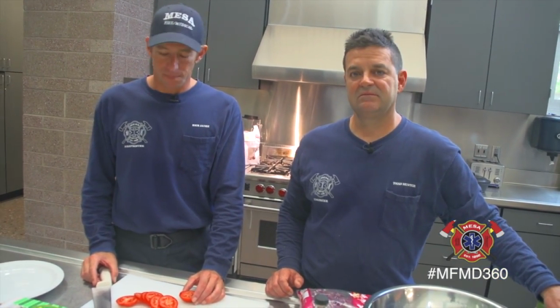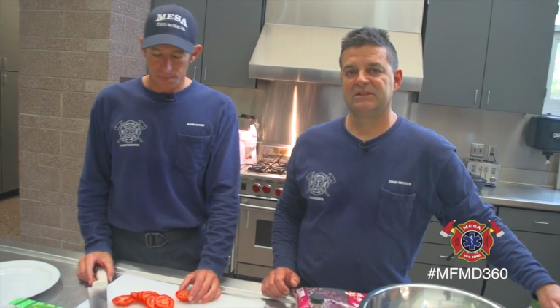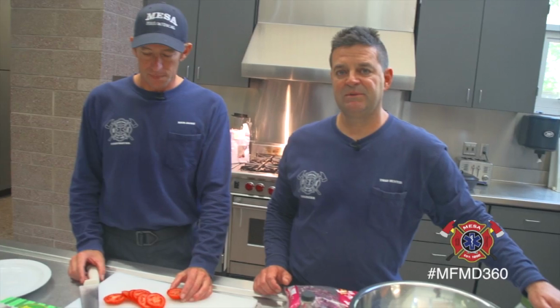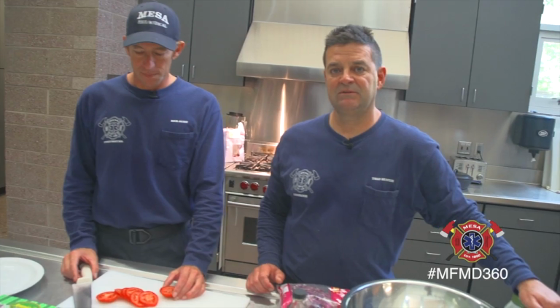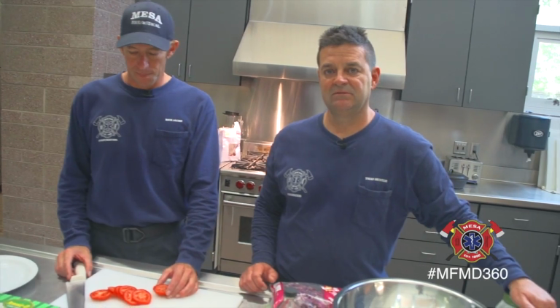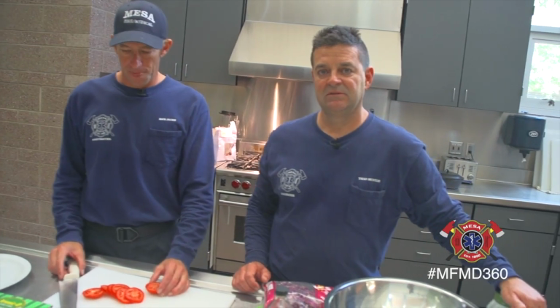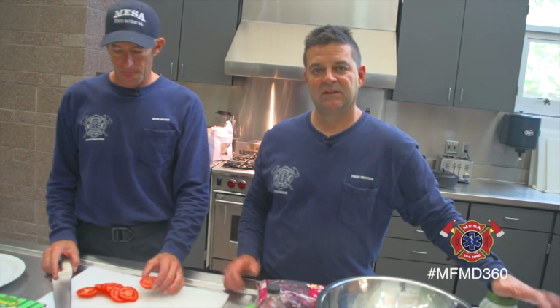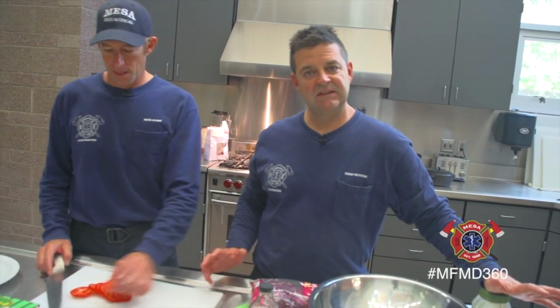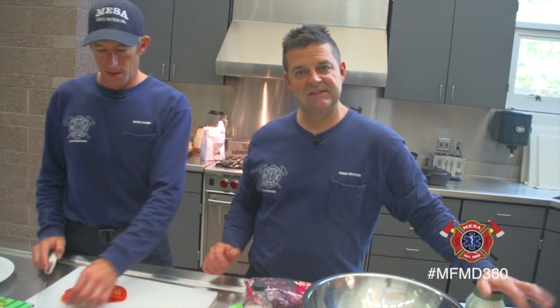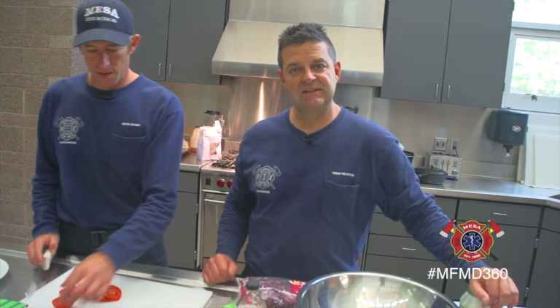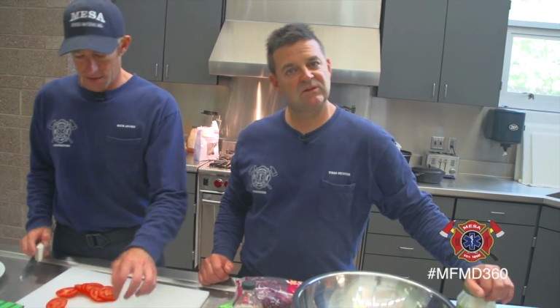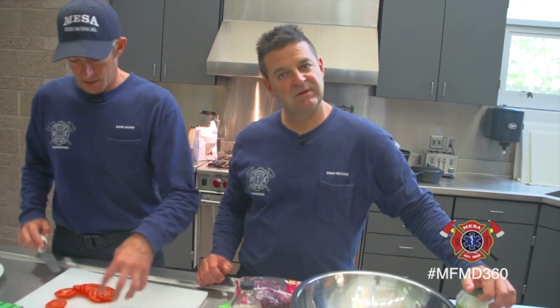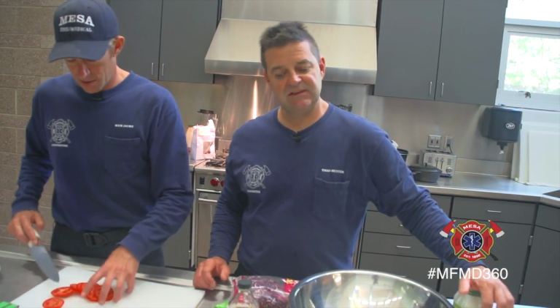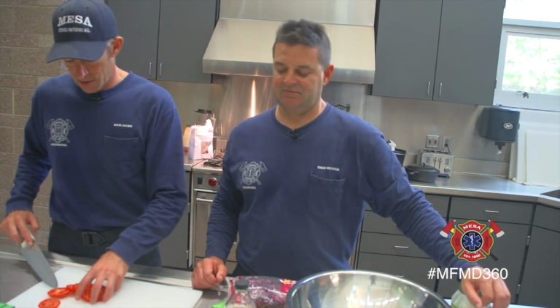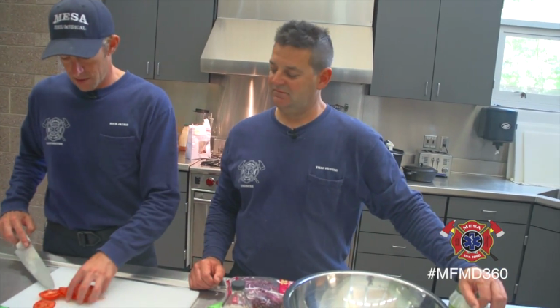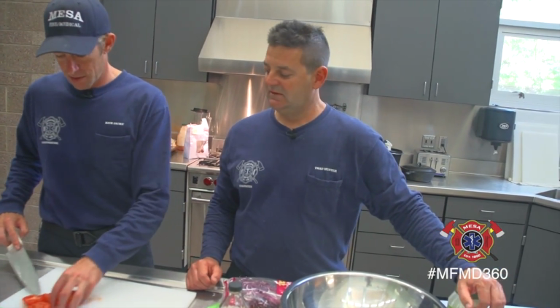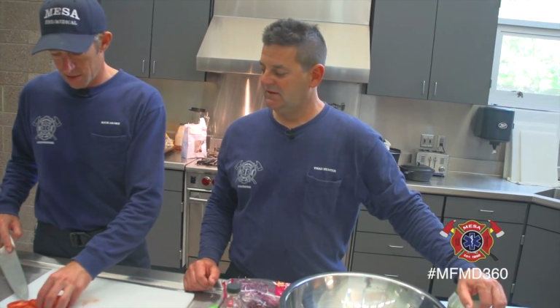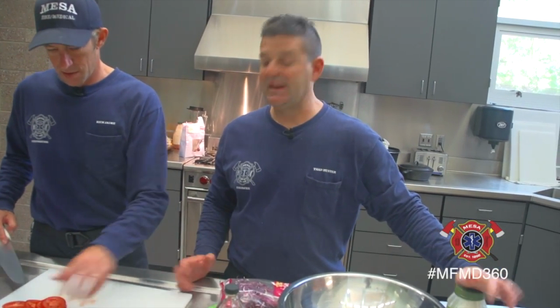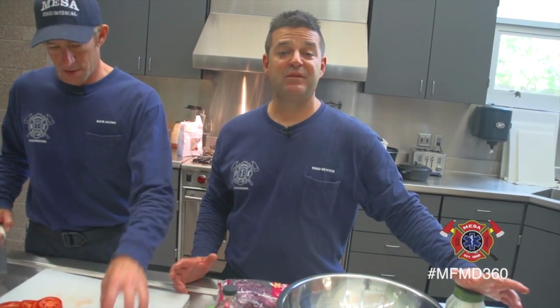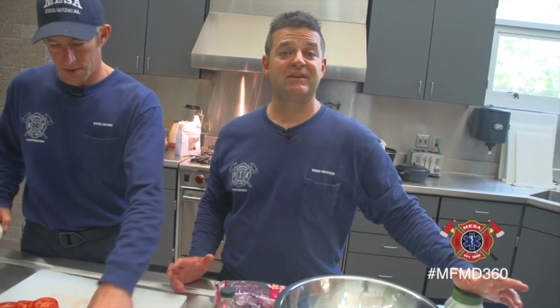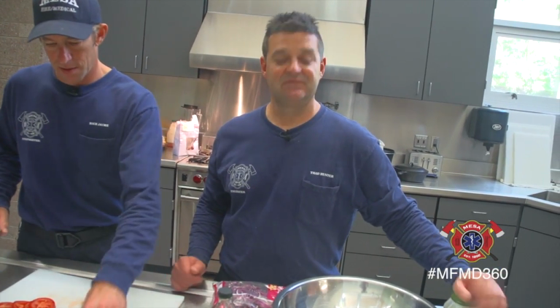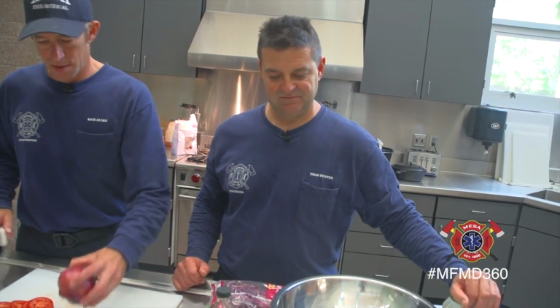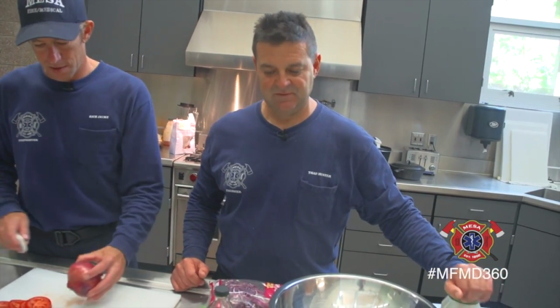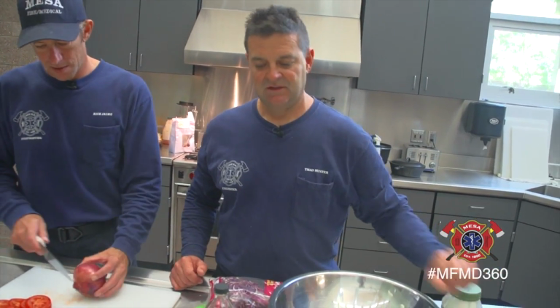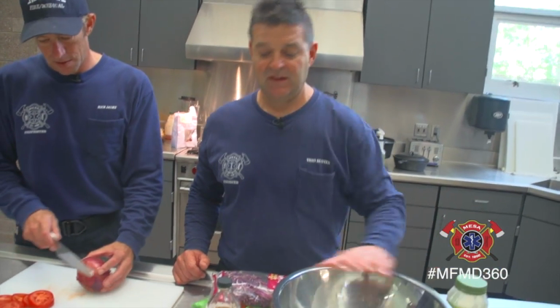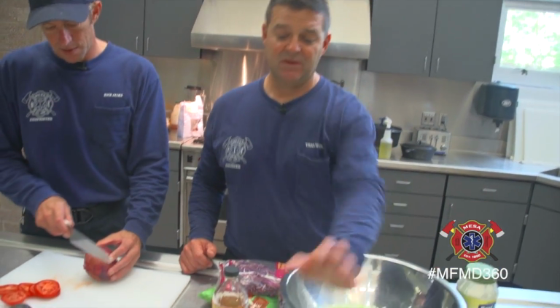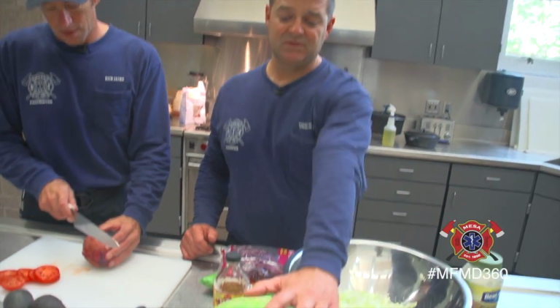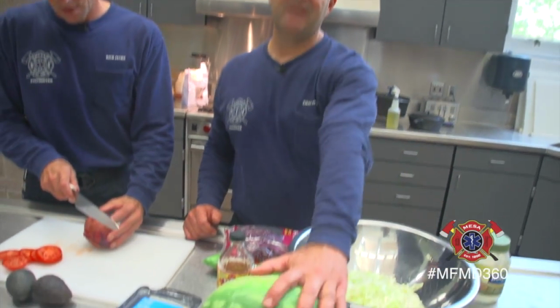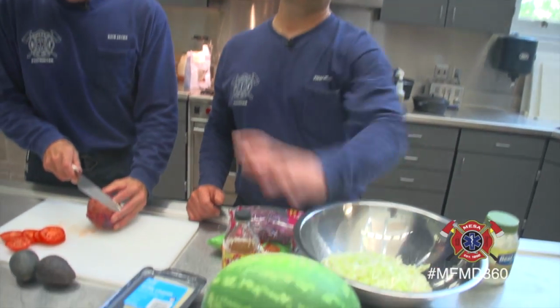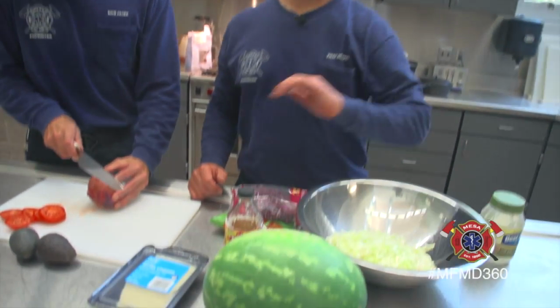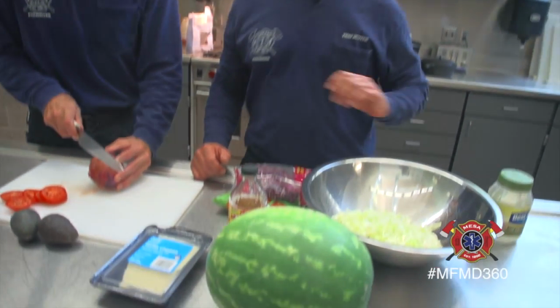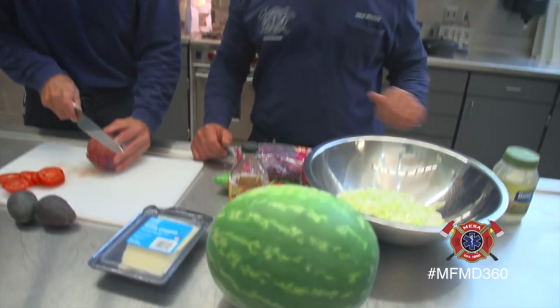Simple, easy, quick, and healthy. And we also have watermelon.